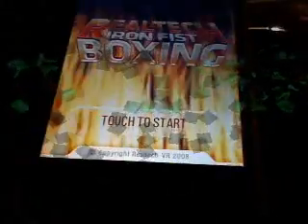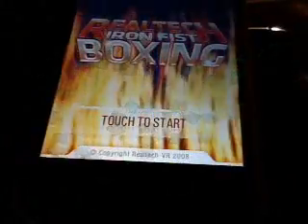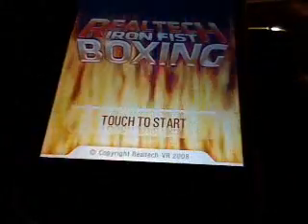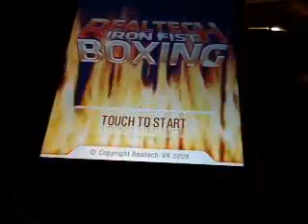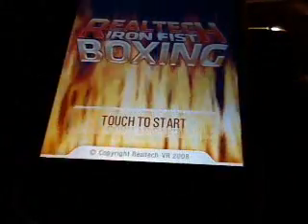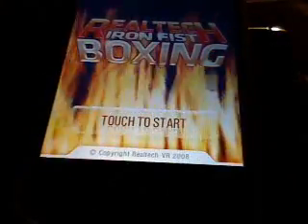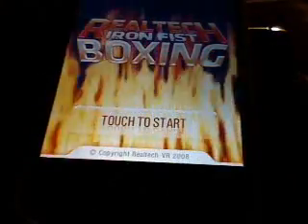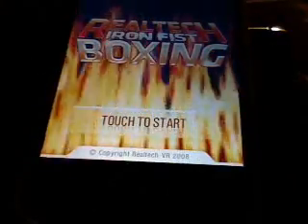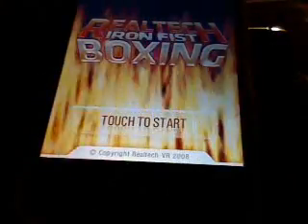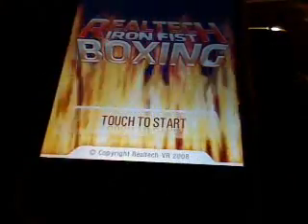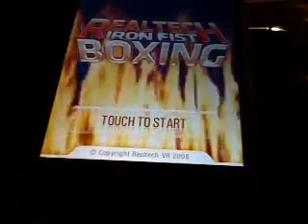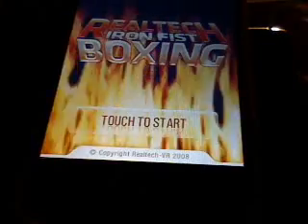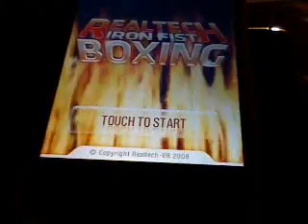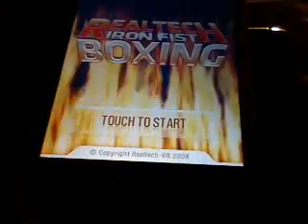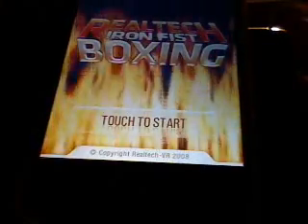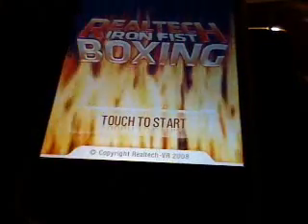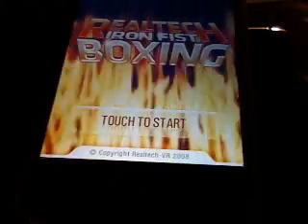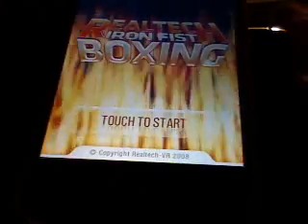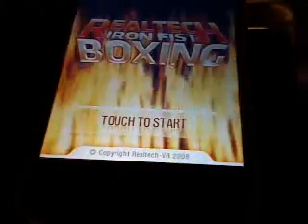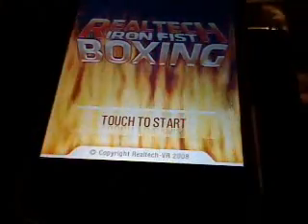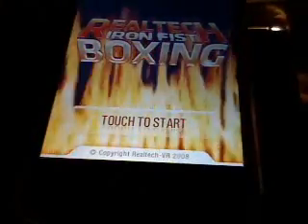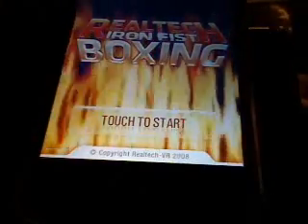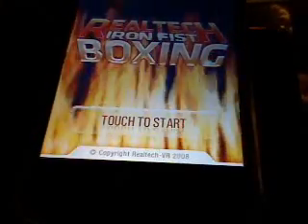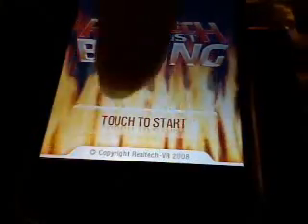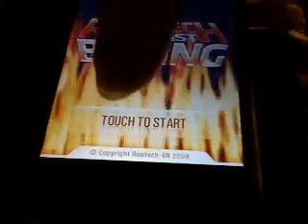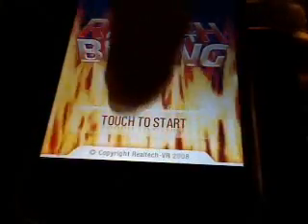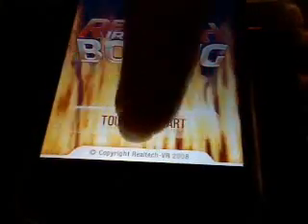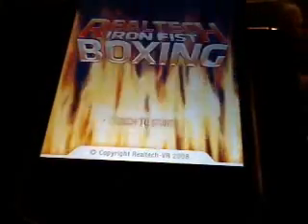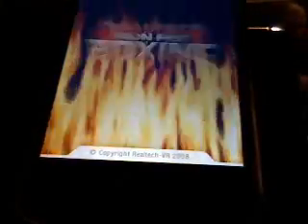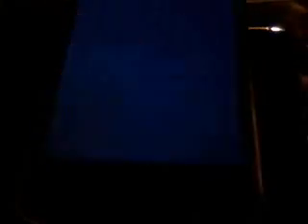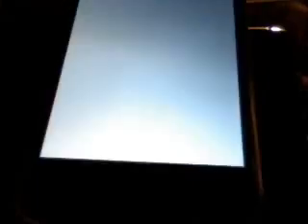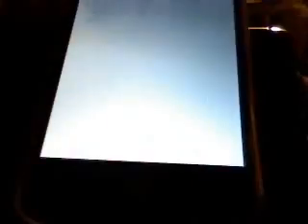Hey YouTube, Lexay6636 here to do another game review on Iron Fist Boxing. Let's go into the game.